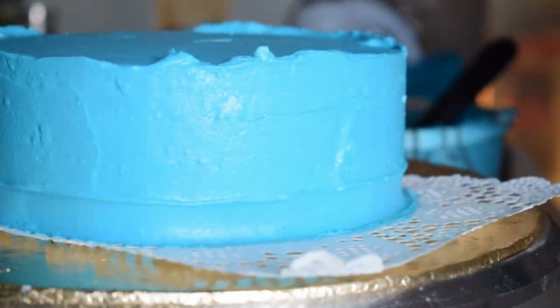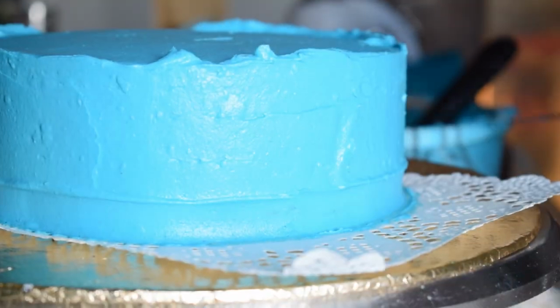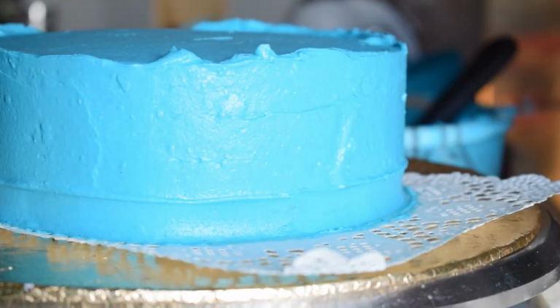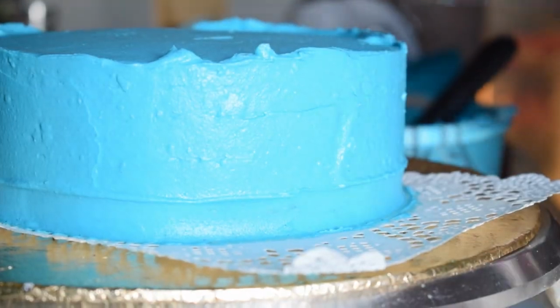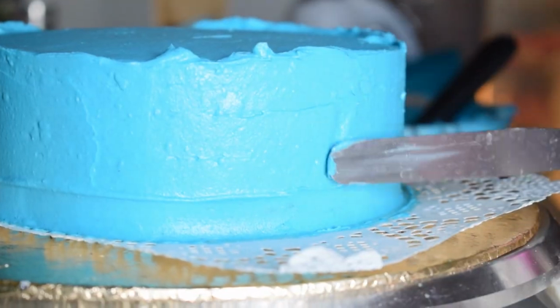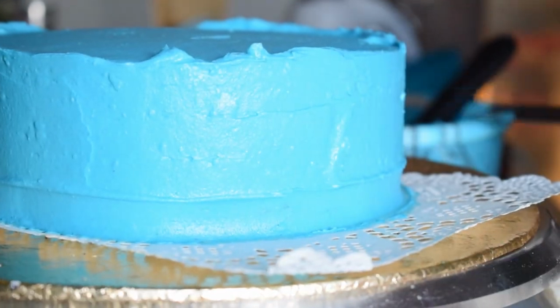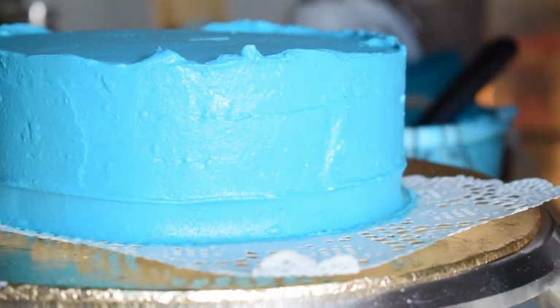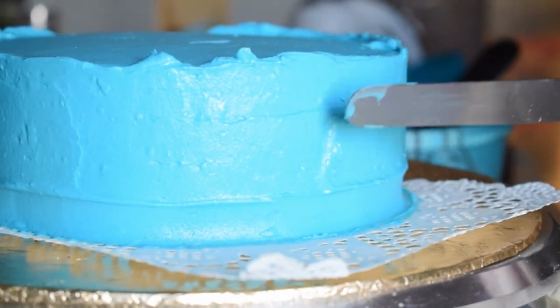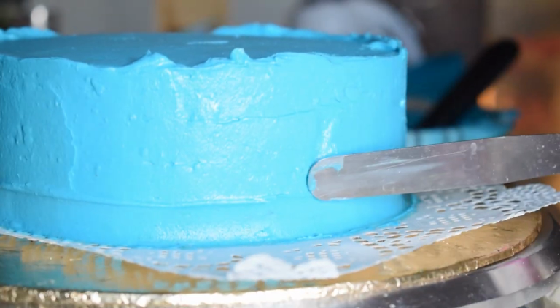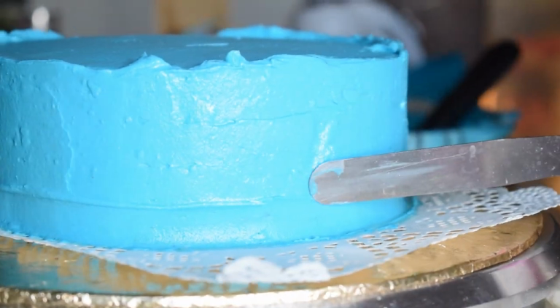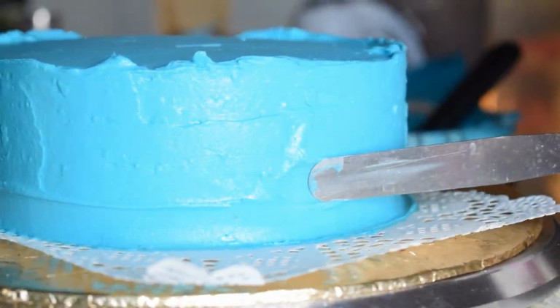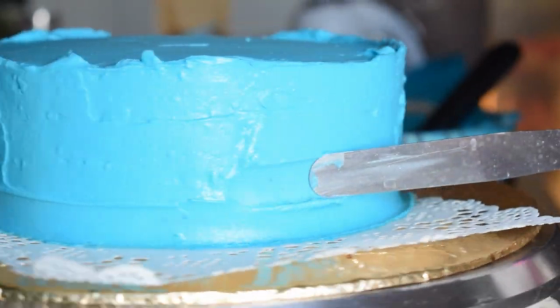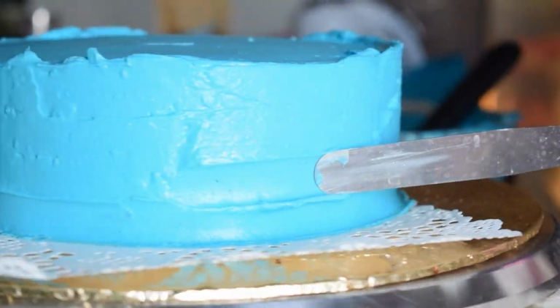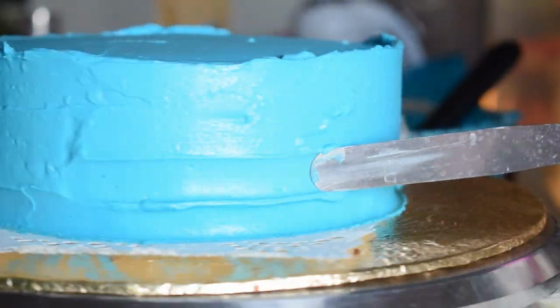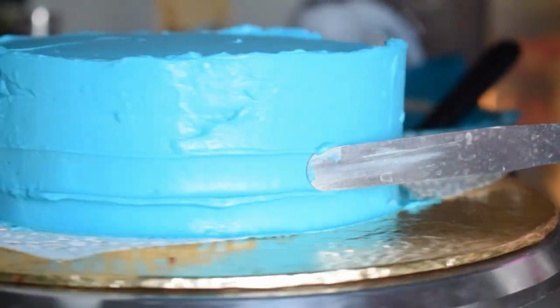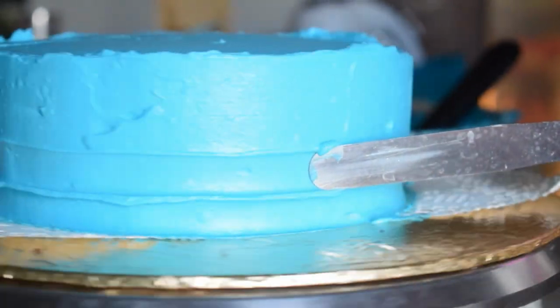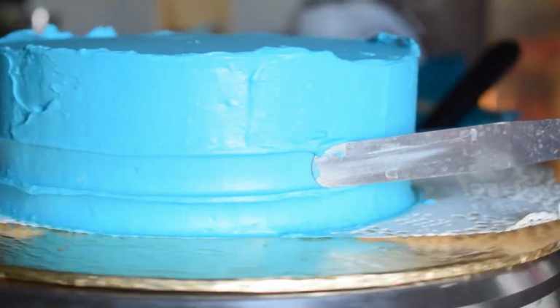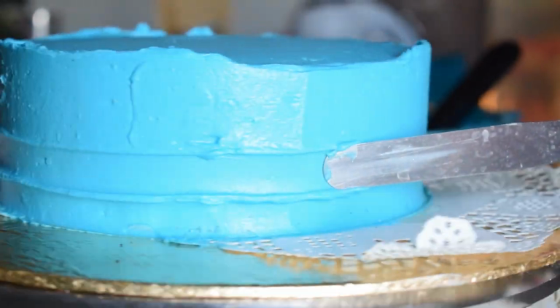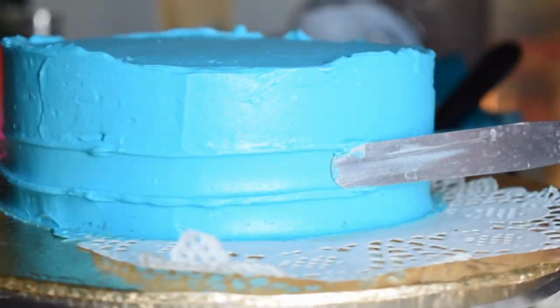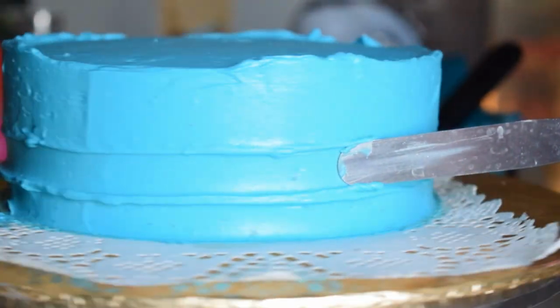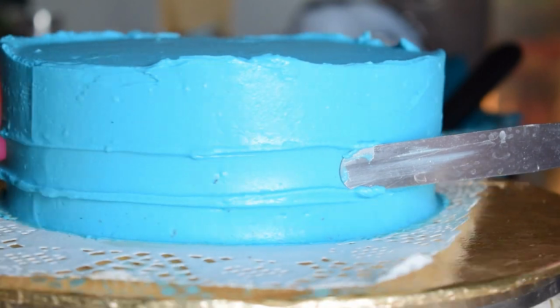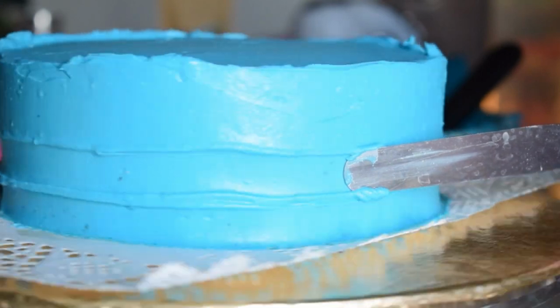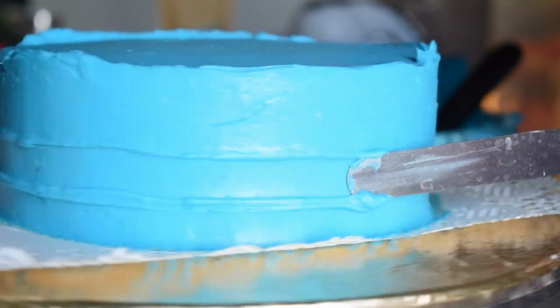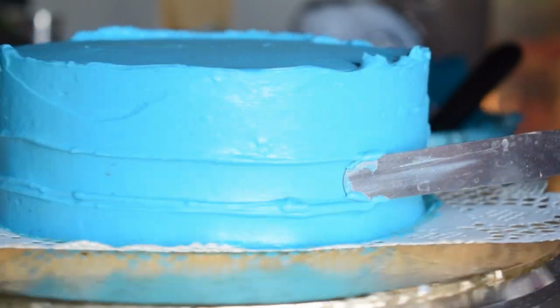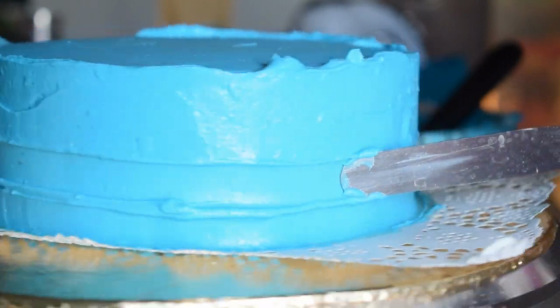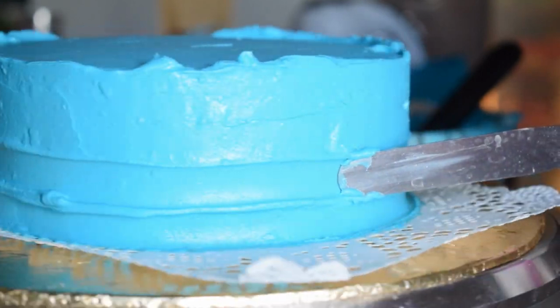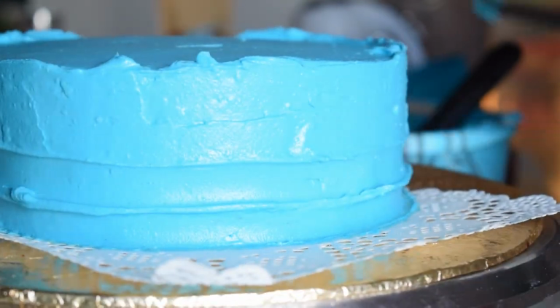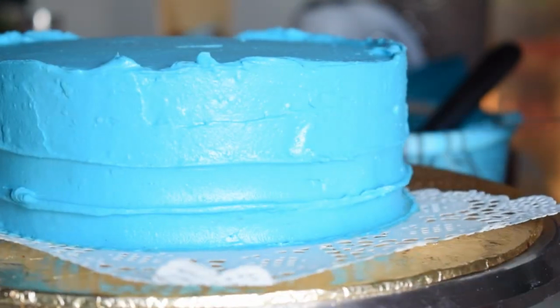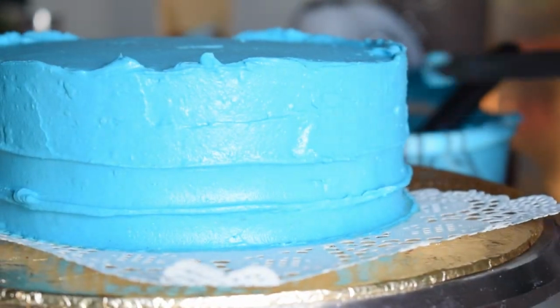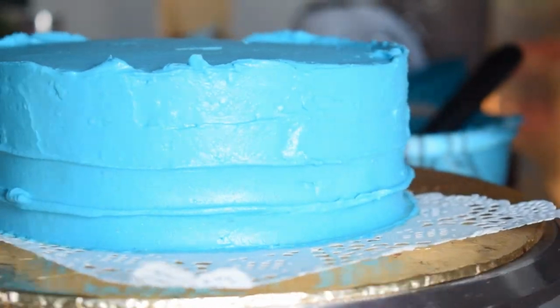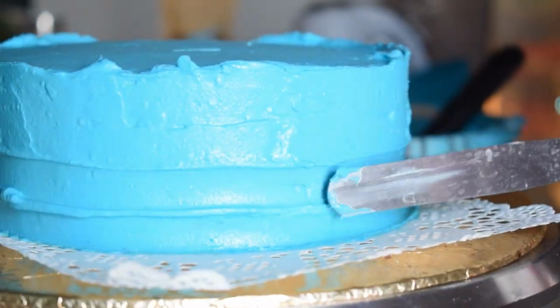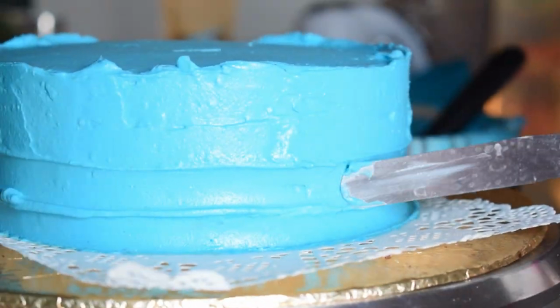I have a spatula here, but if you have a spoon, you can use that too. You can press the cream on the sides, and you can turn the cake to work around the sides easily — this will form nicely. There is nothing complicated about it.